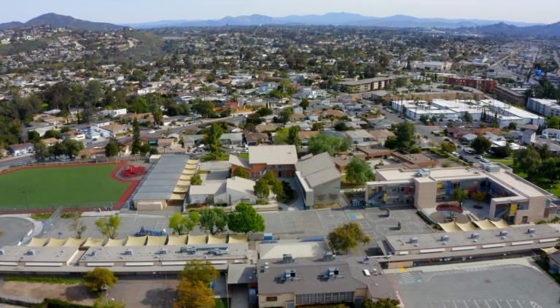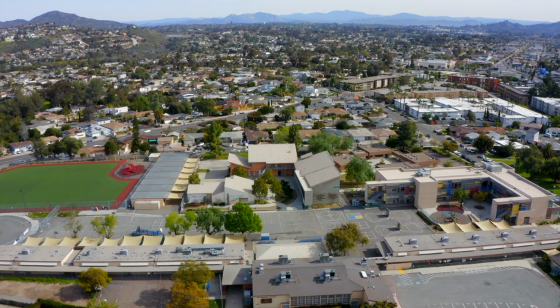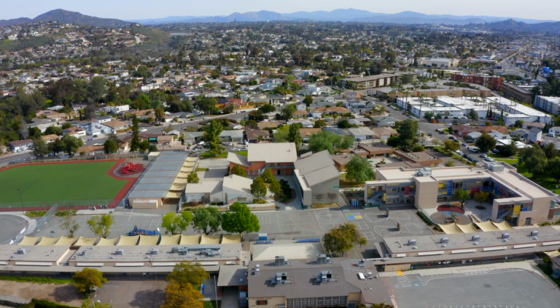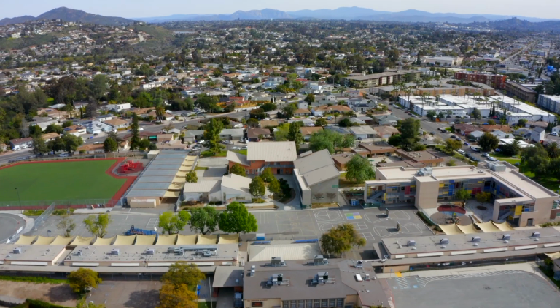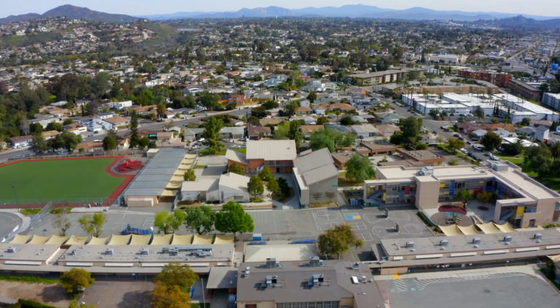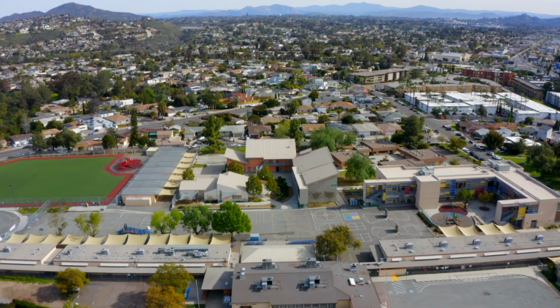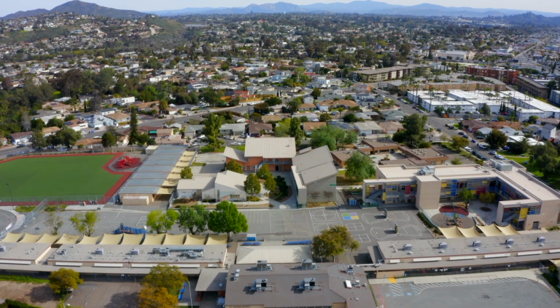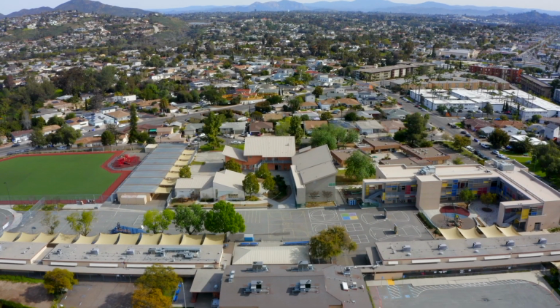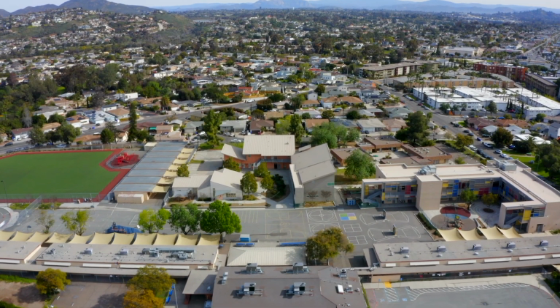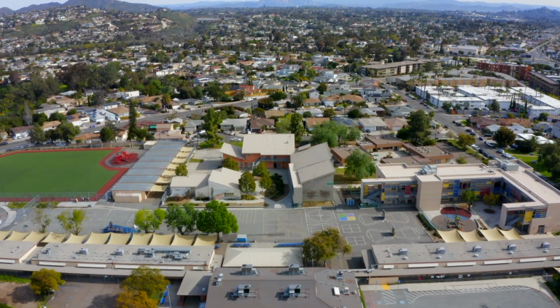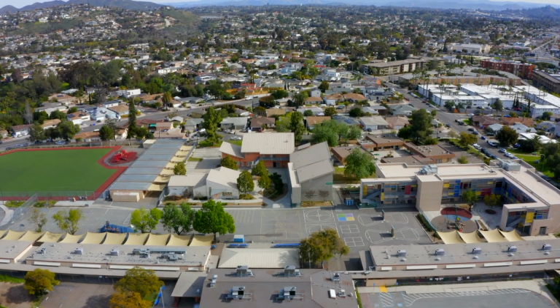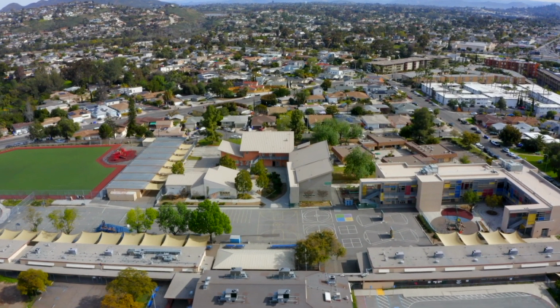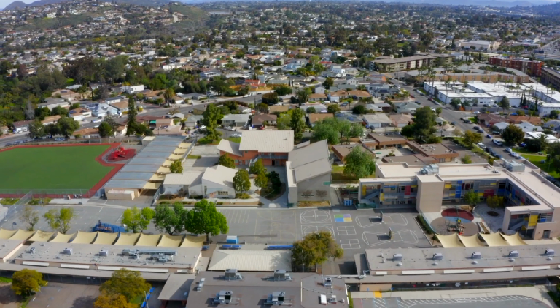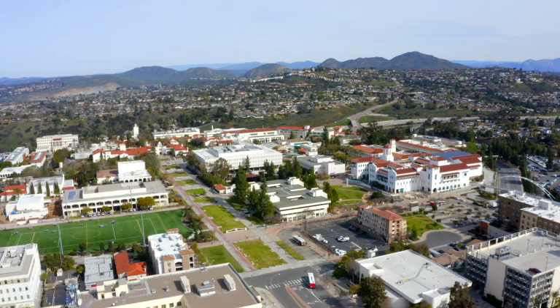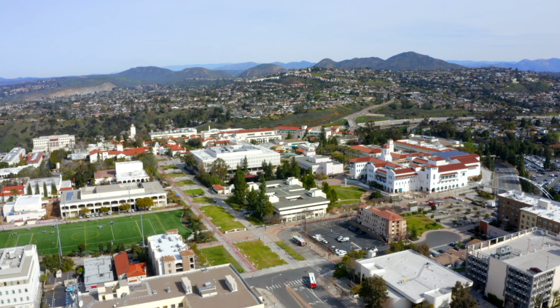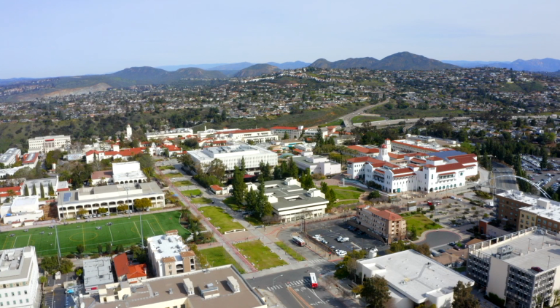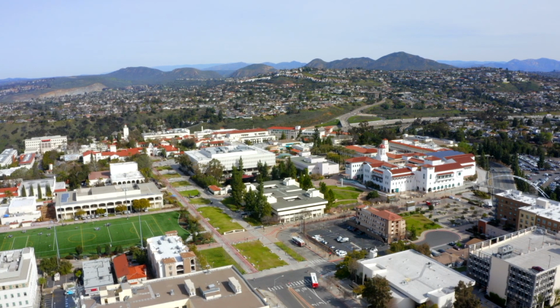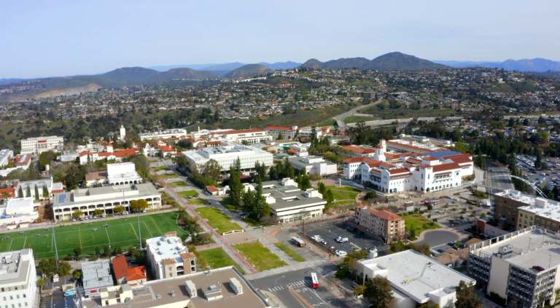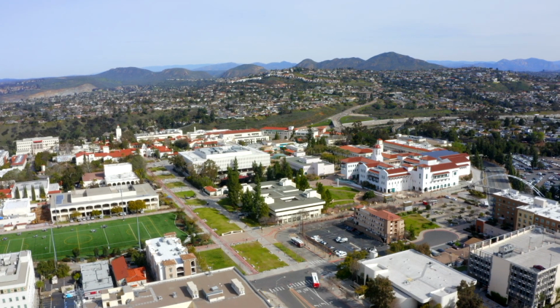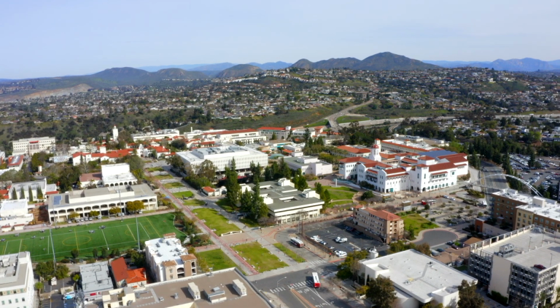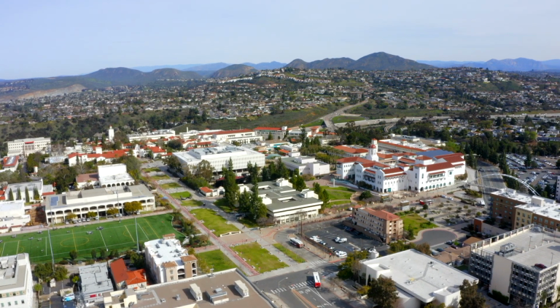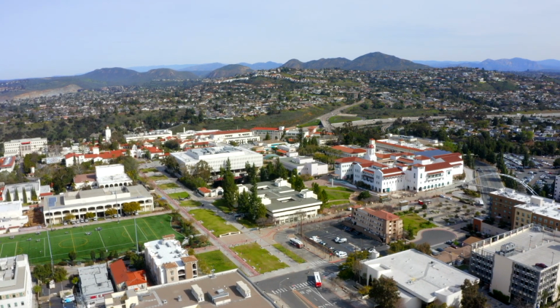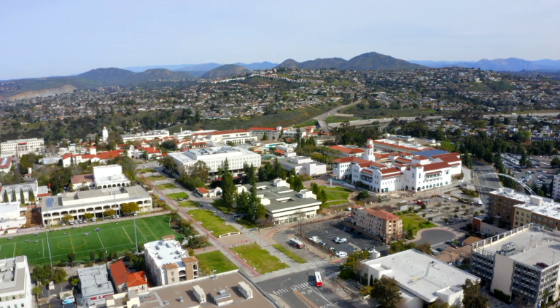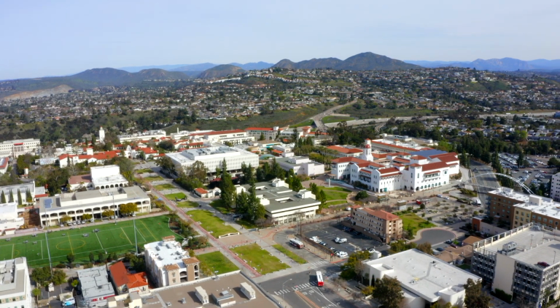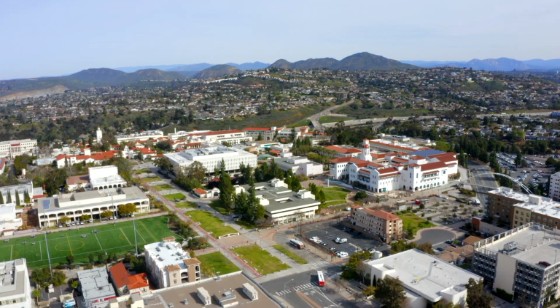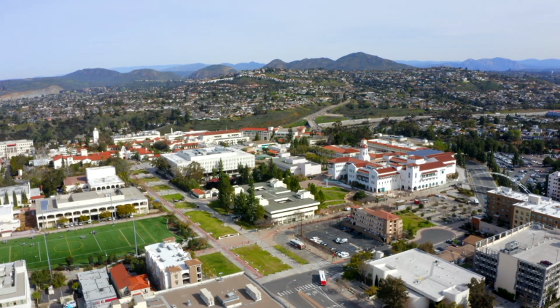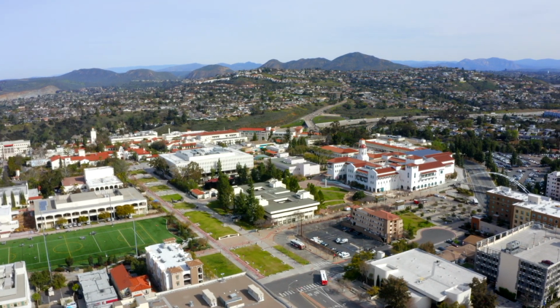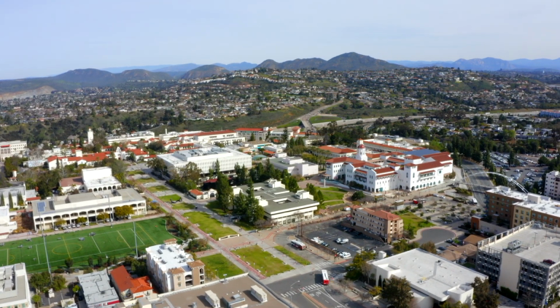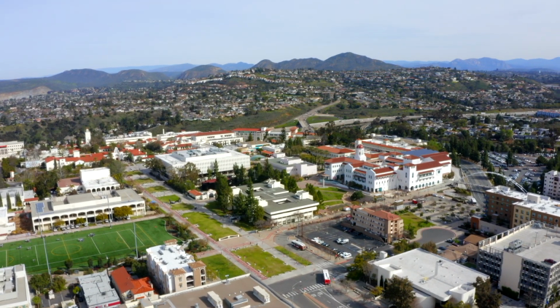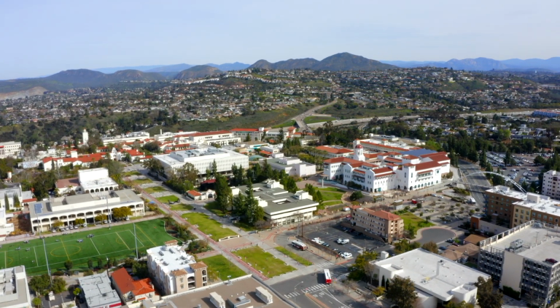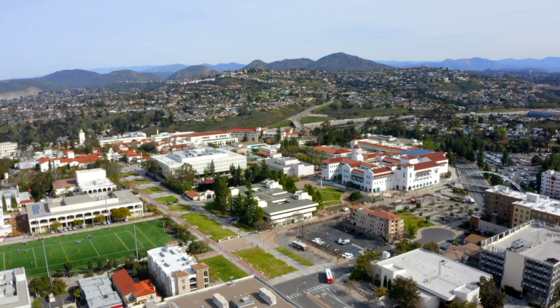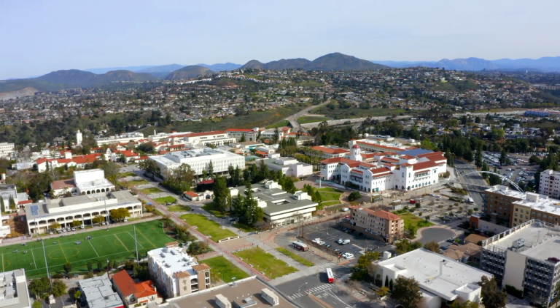It's close to Language Academy and San Diego State, and has easy access to the 8 Freeway.